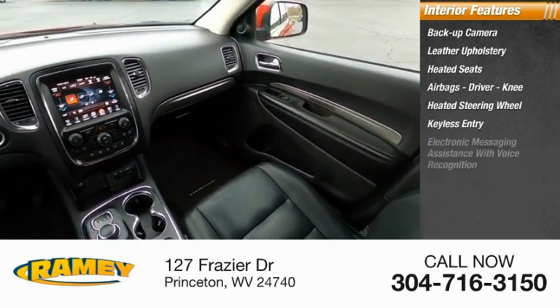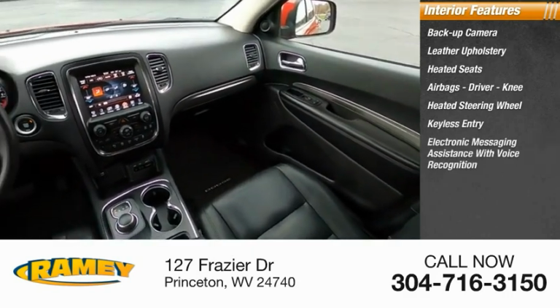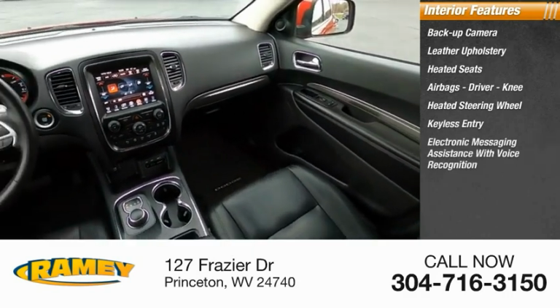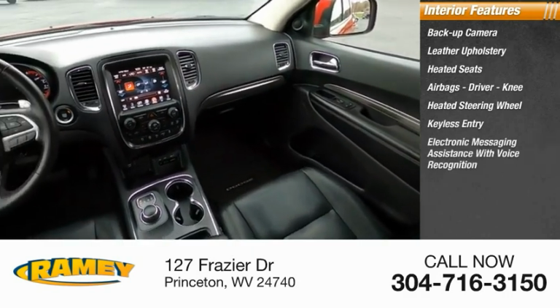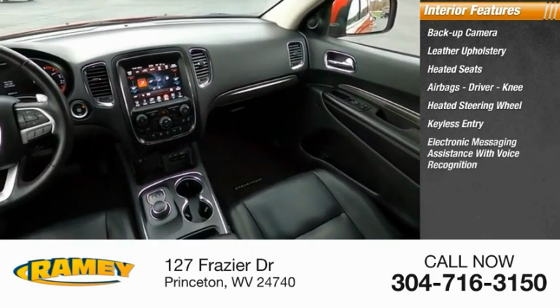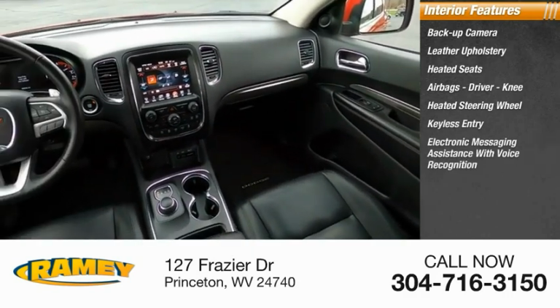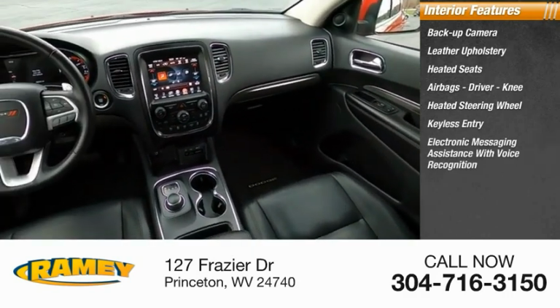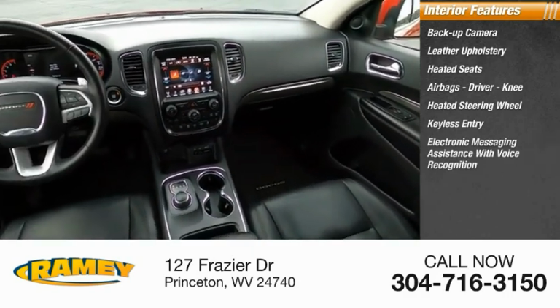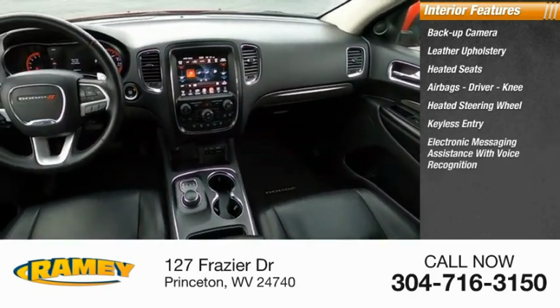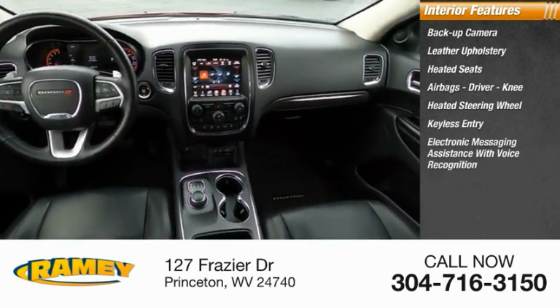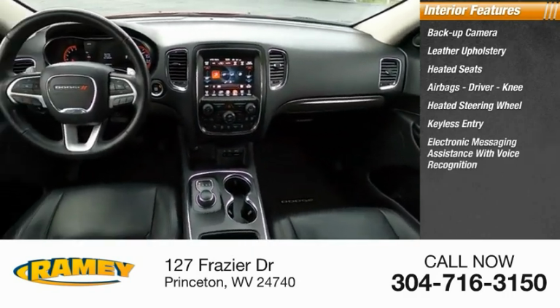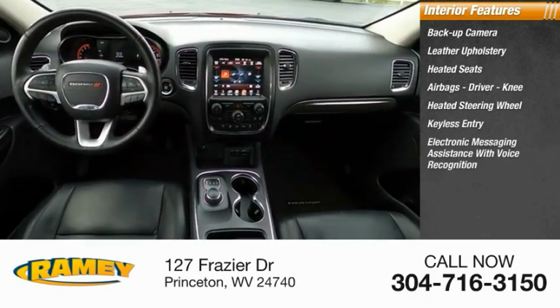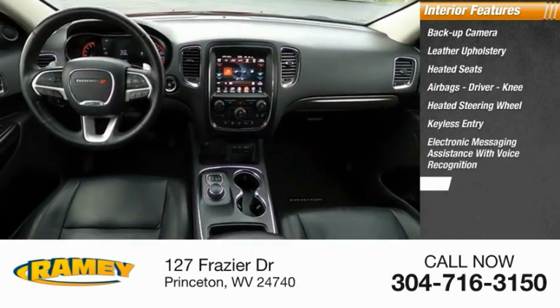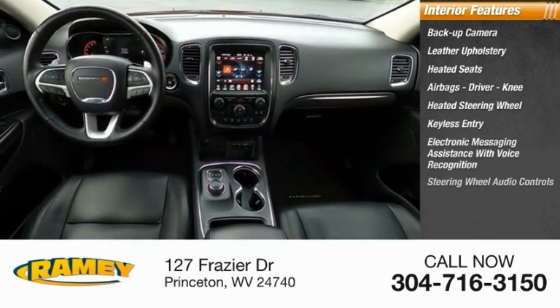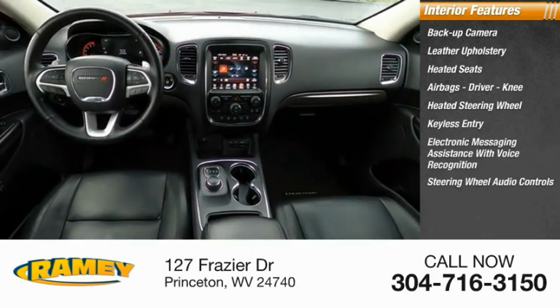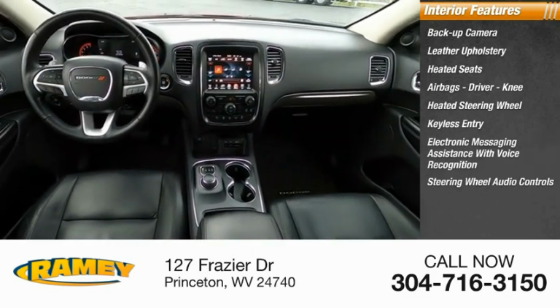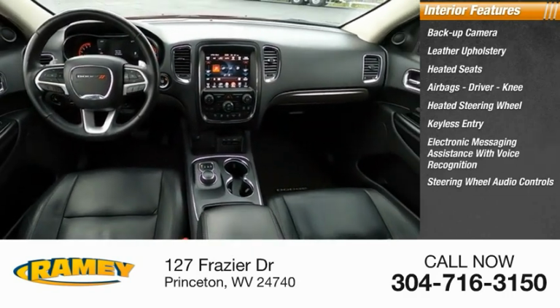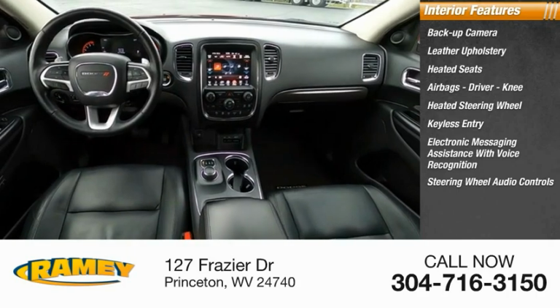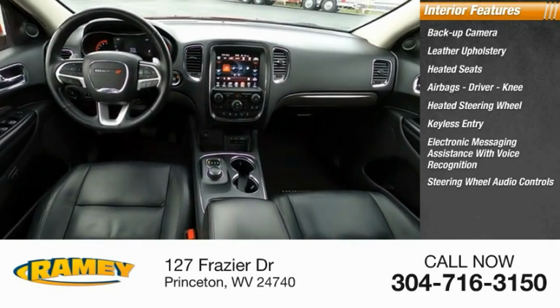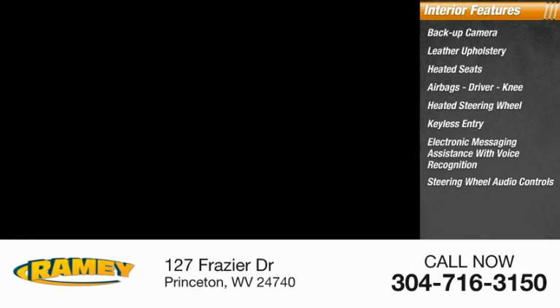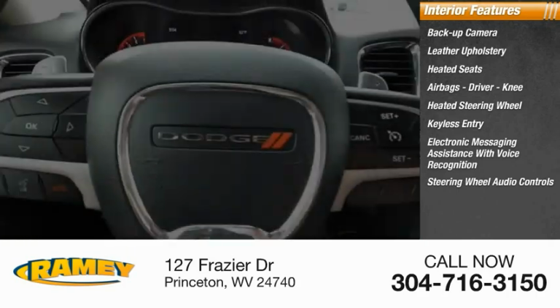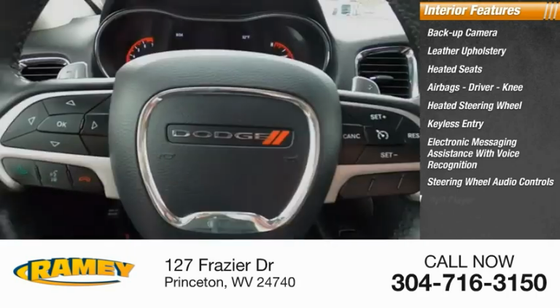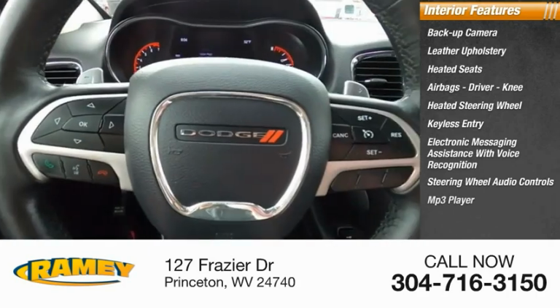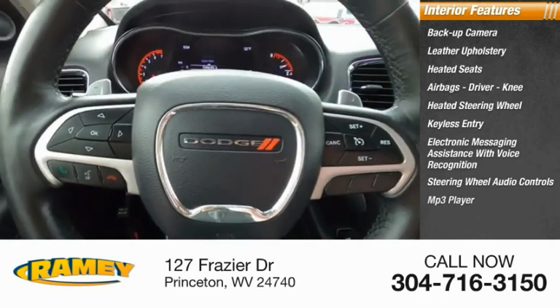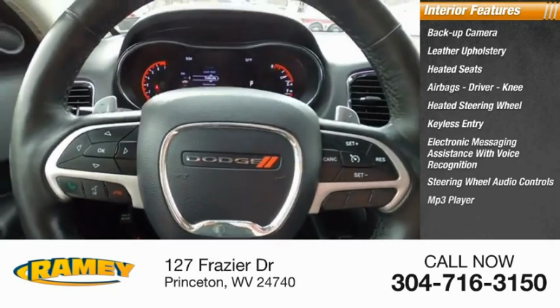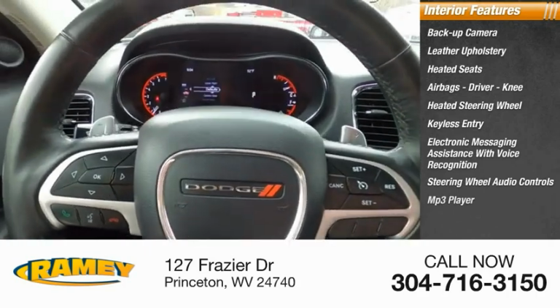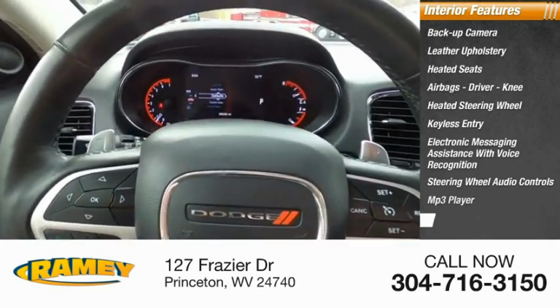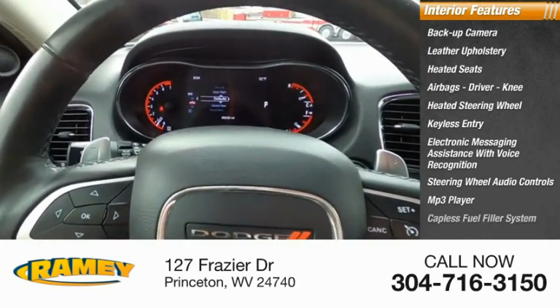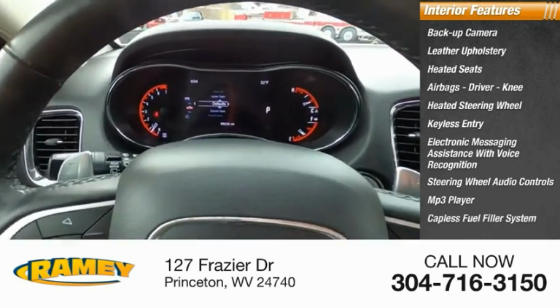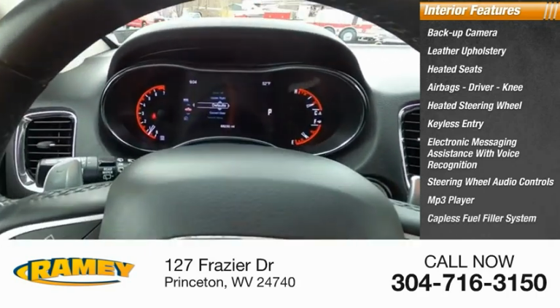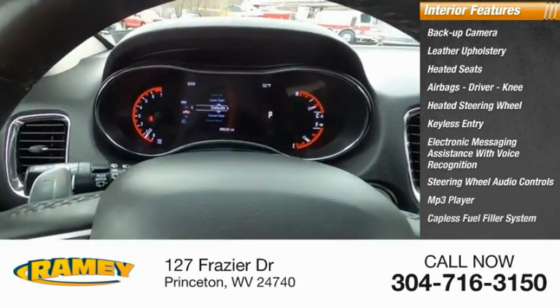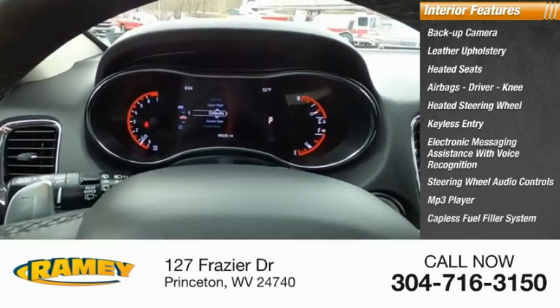Electronic messaging assistance with voice recognition, steering wheel audio controls, MP3 player, capless fuel filler system.